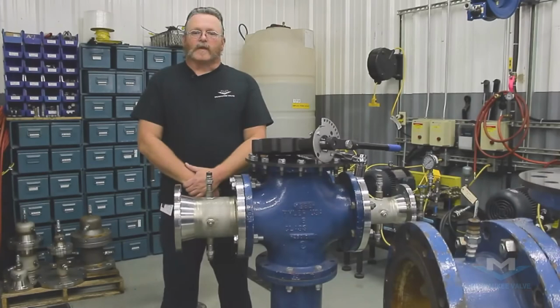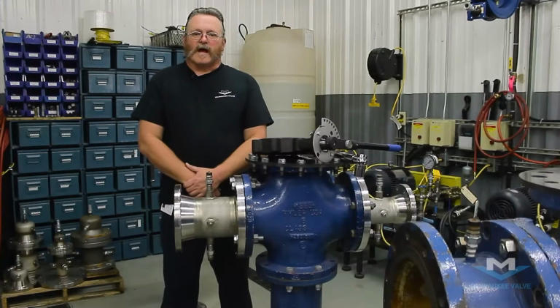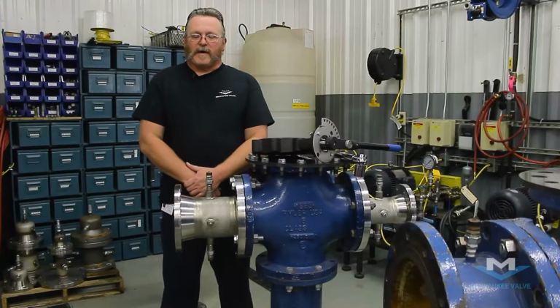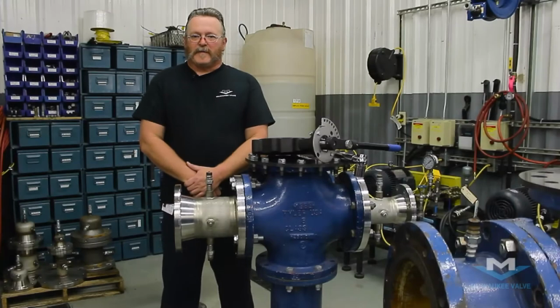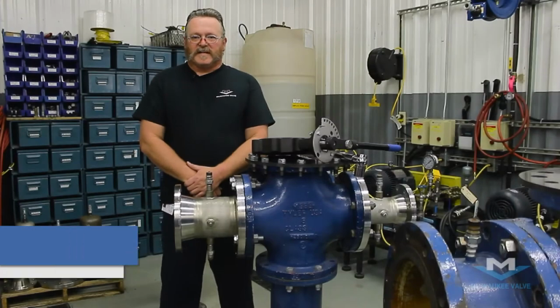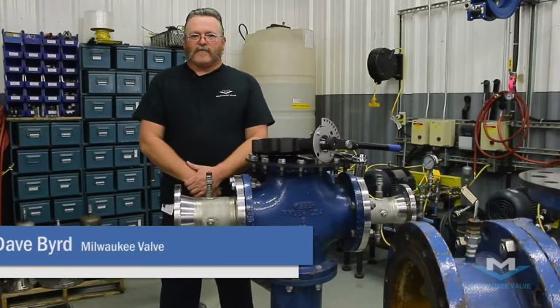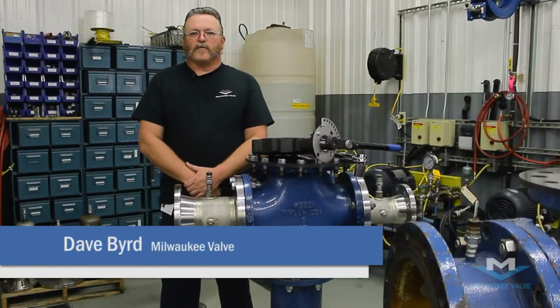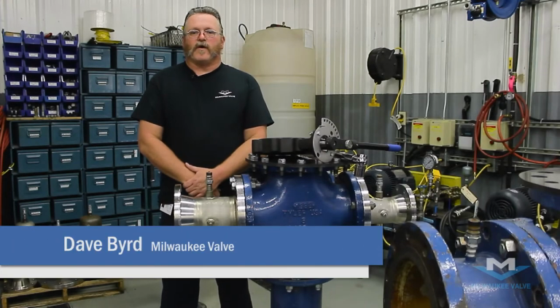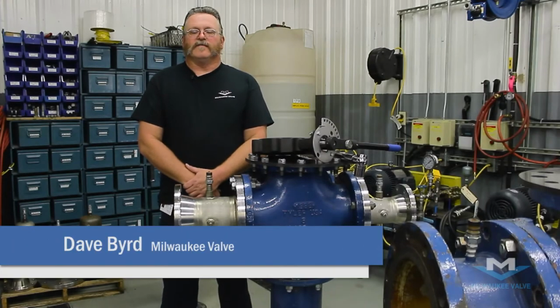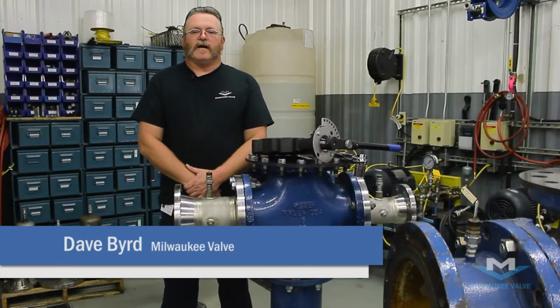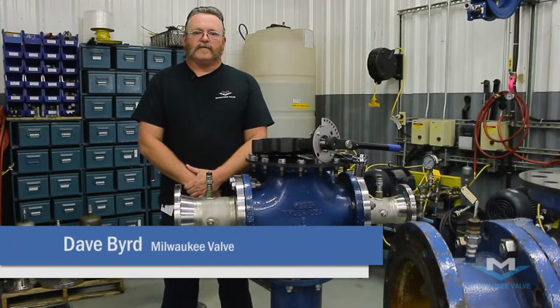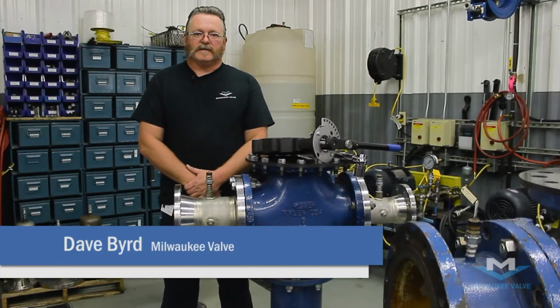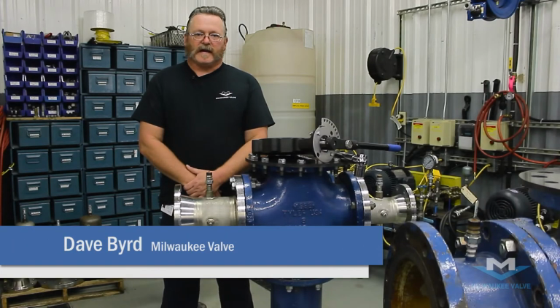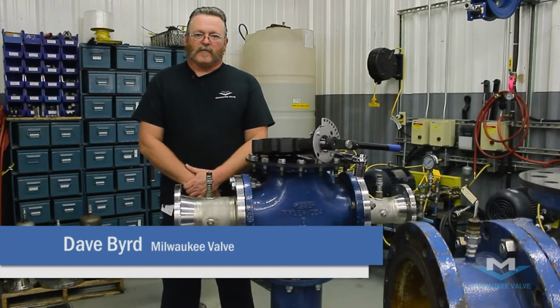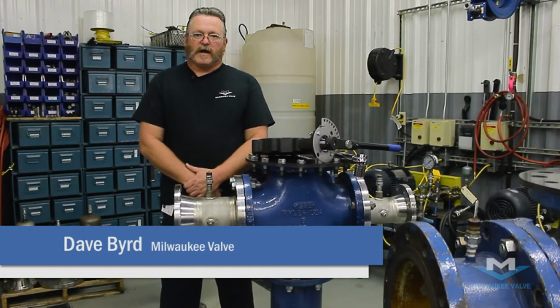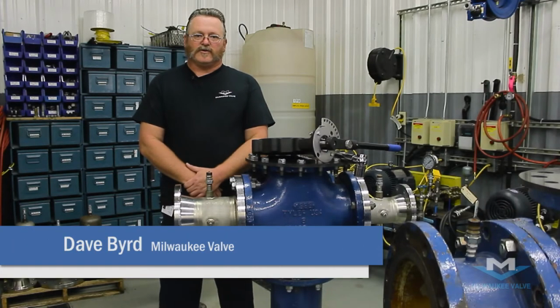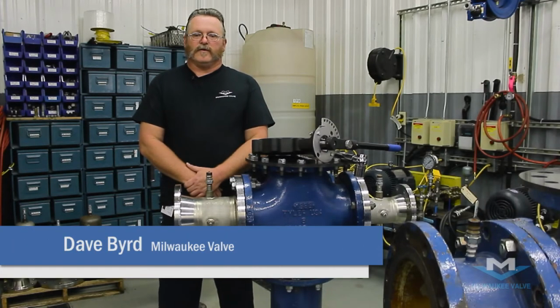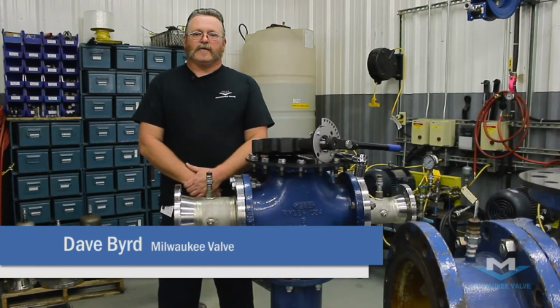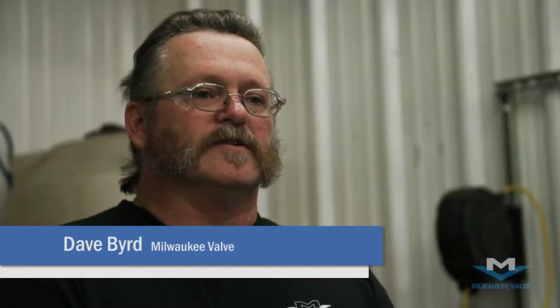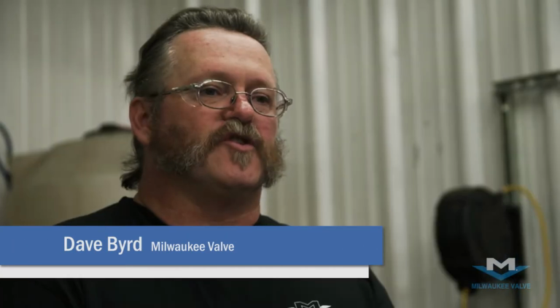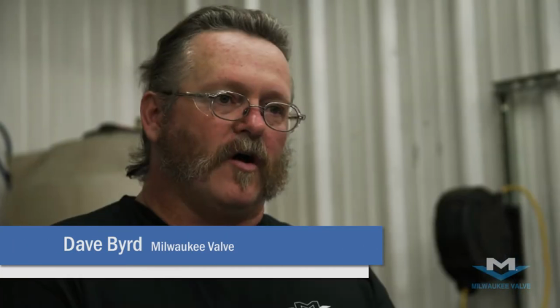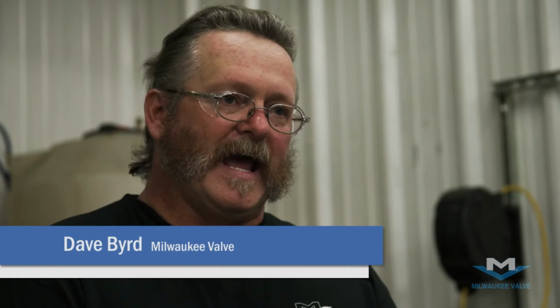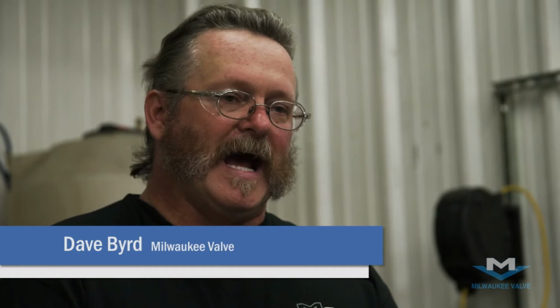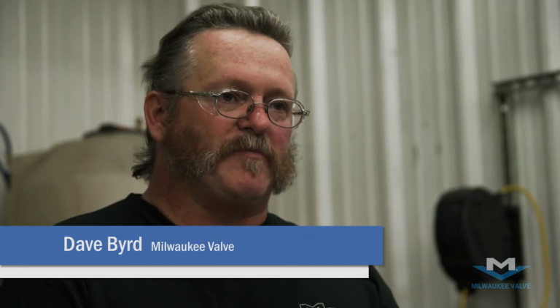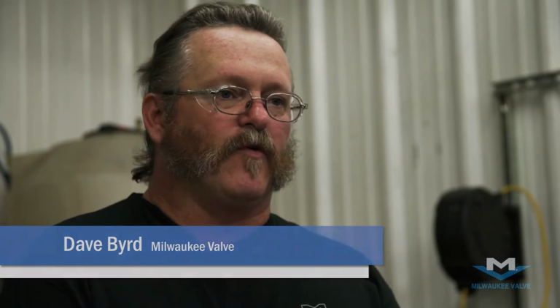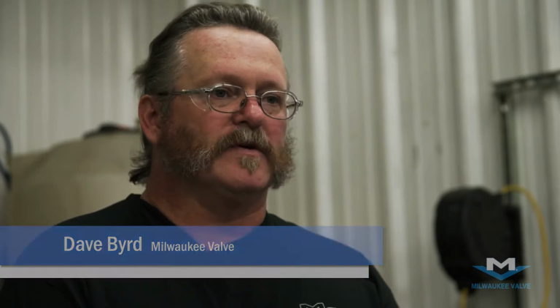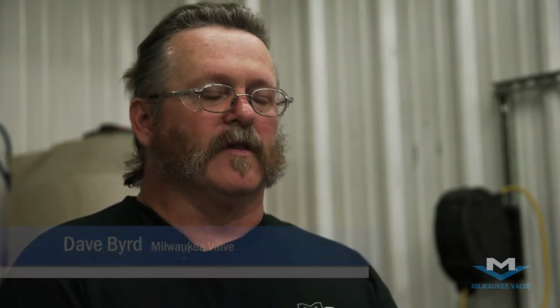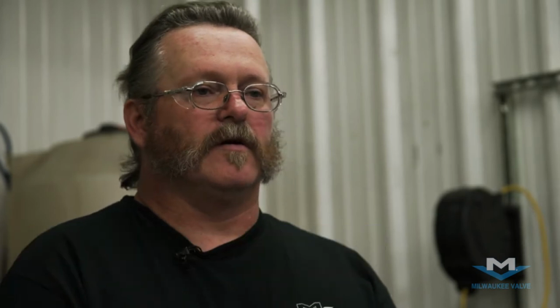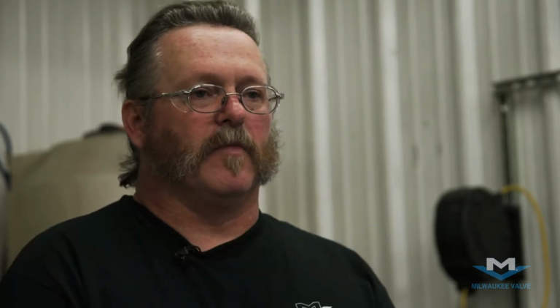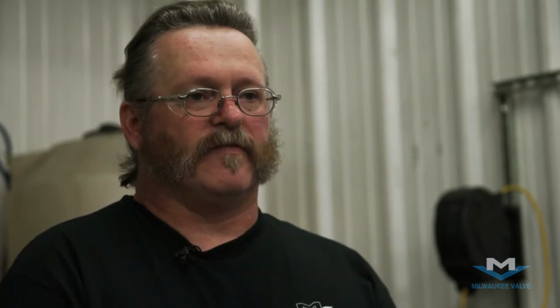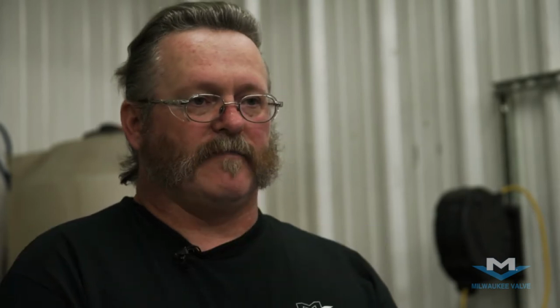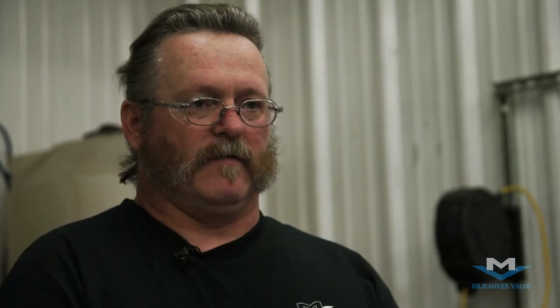Hi, my name is Dave with Milwaukee Valve. And today I'm going to show you how to install a high performance lug butterfly valve.